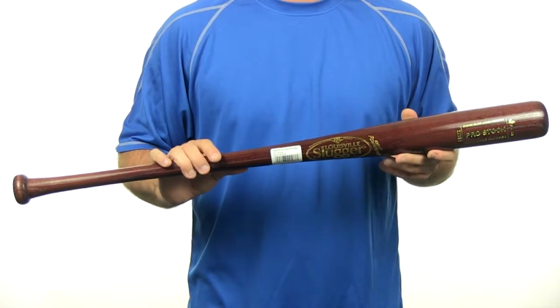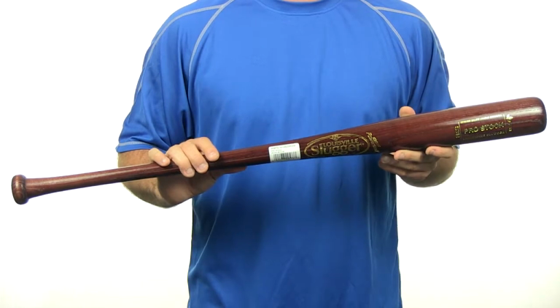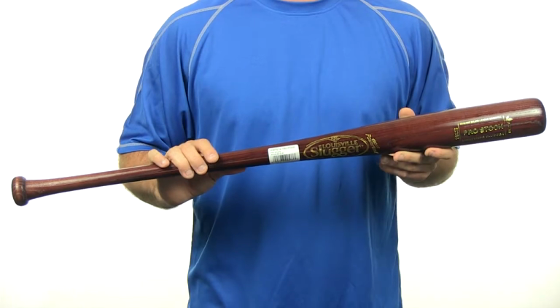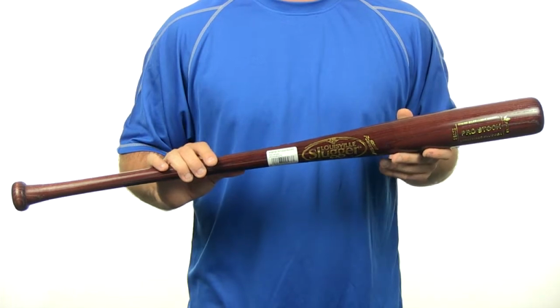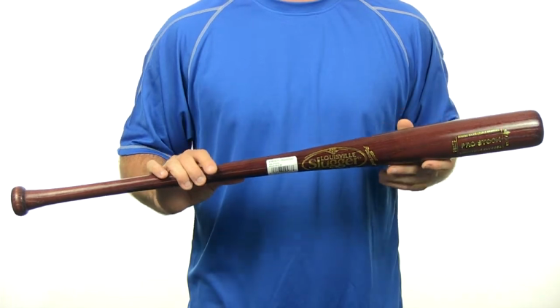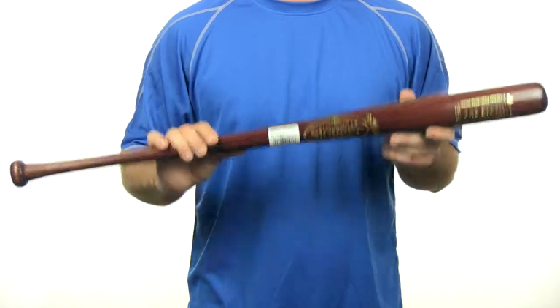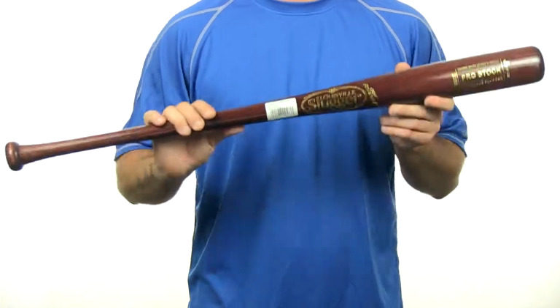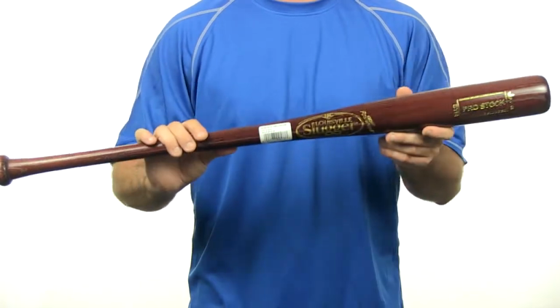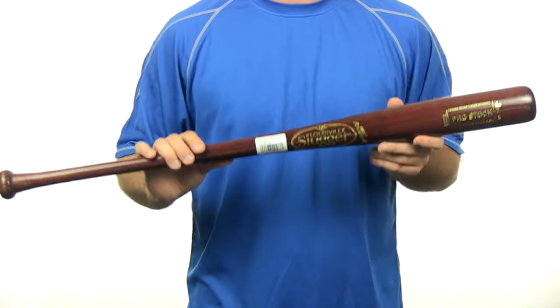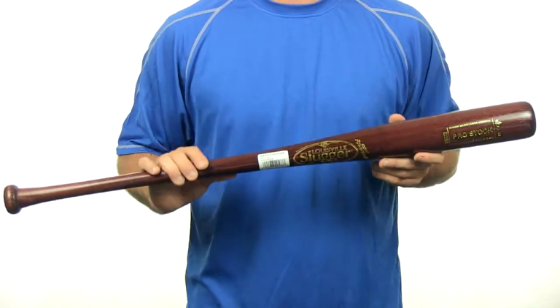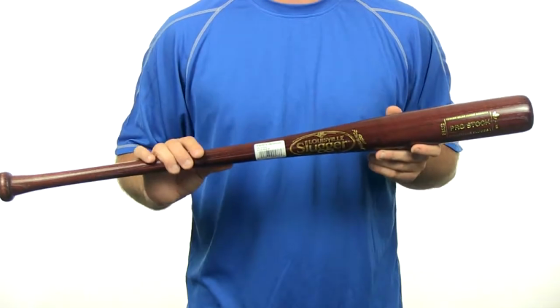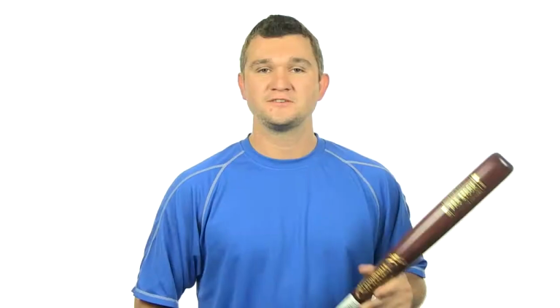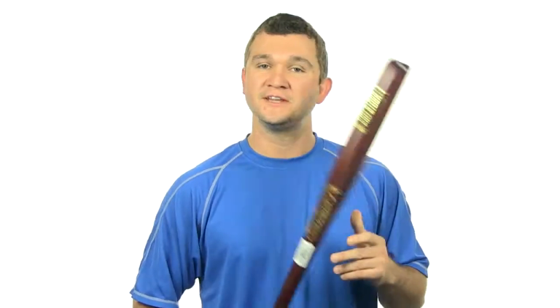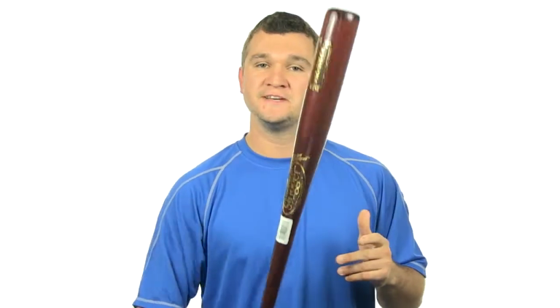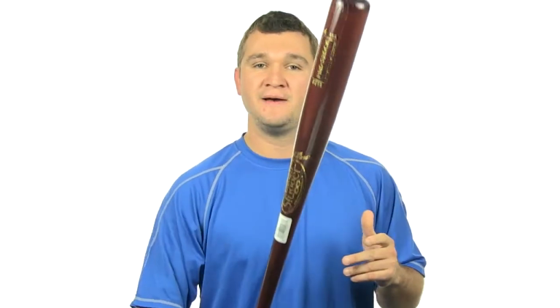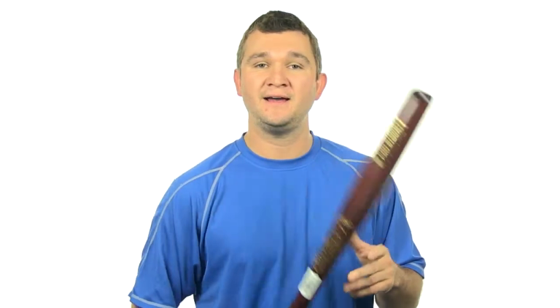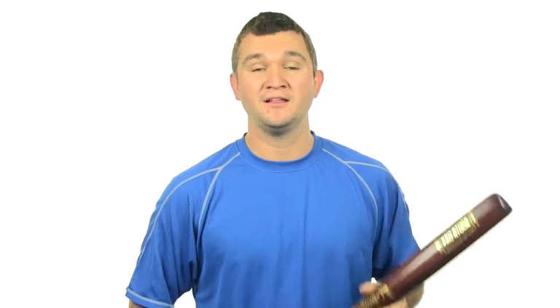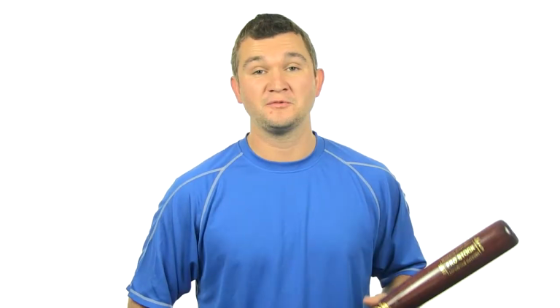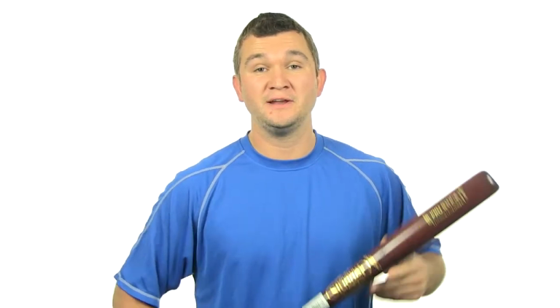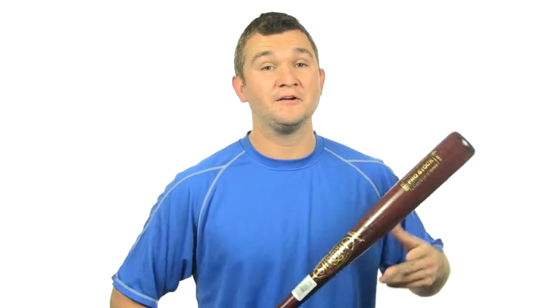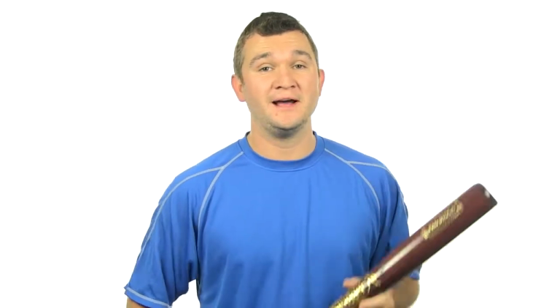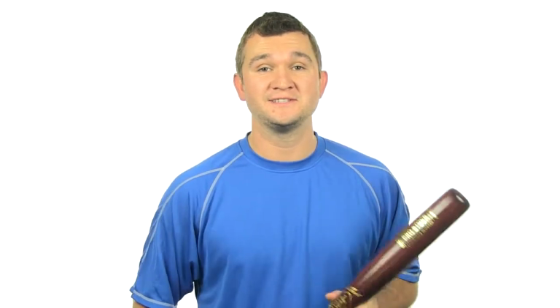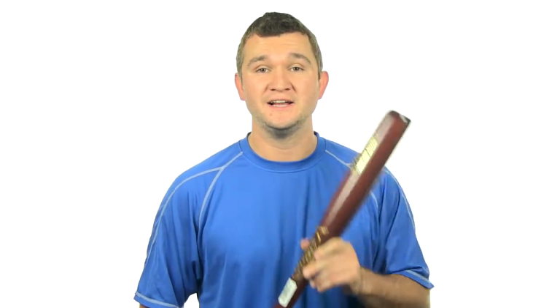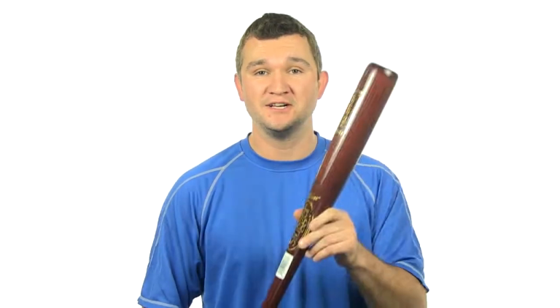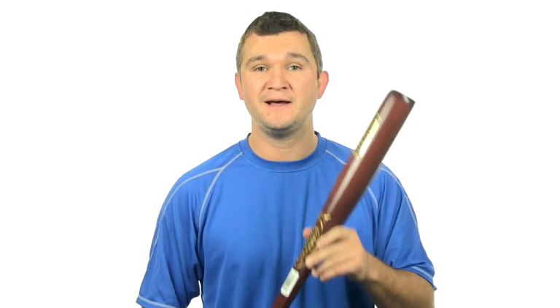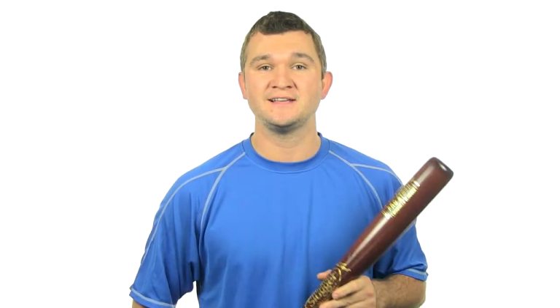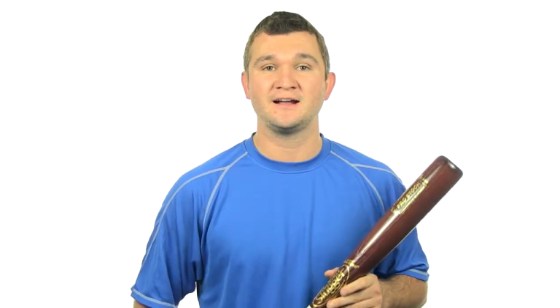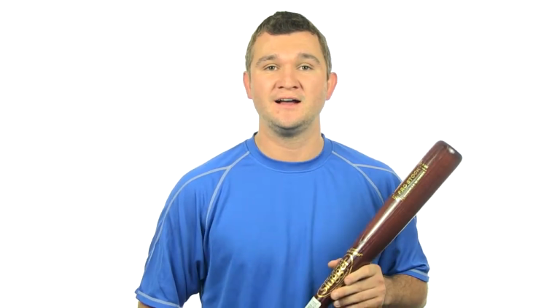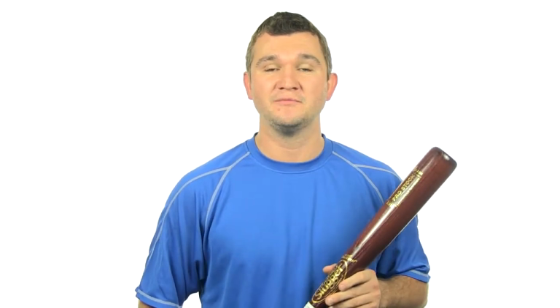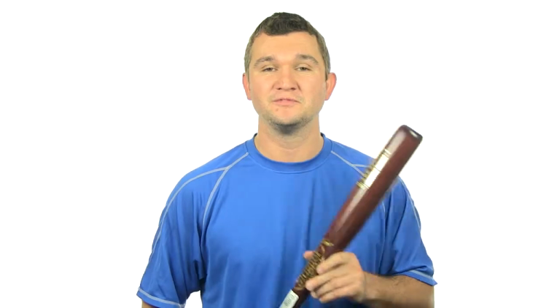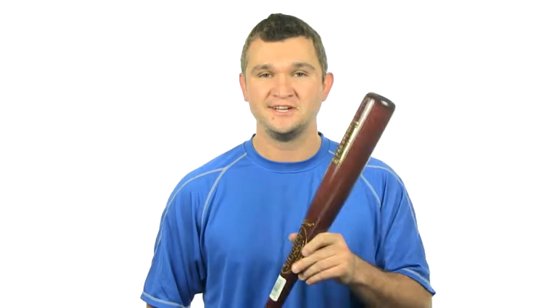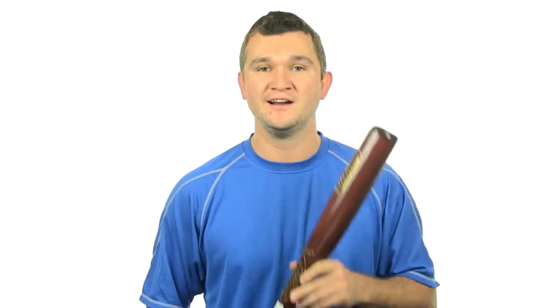This bat comes with free shipping. So get this bat along with many other bats at JustBats.com. We'll see you there.